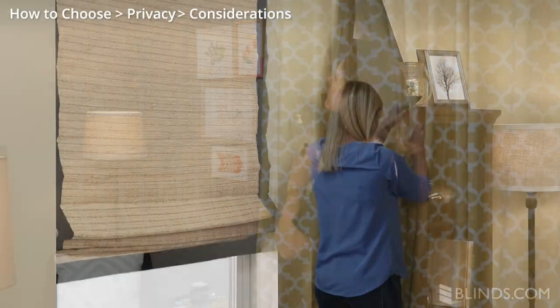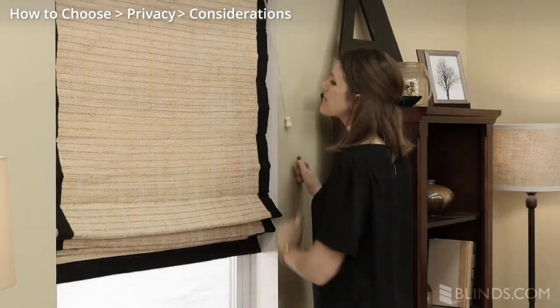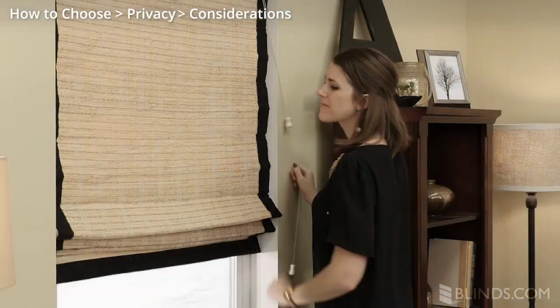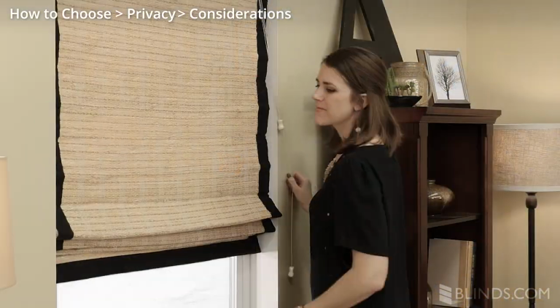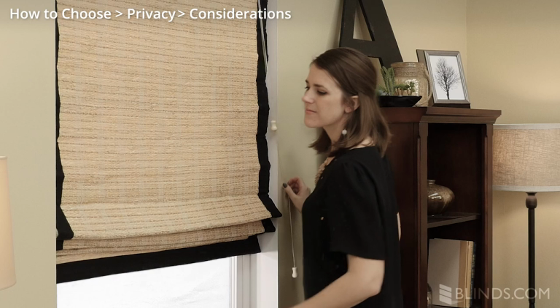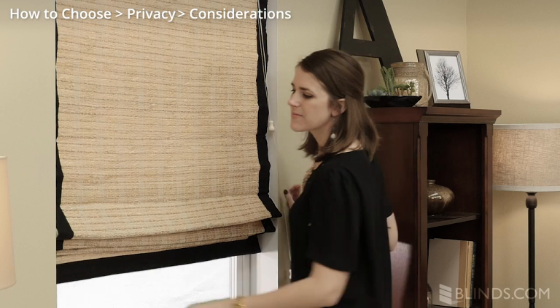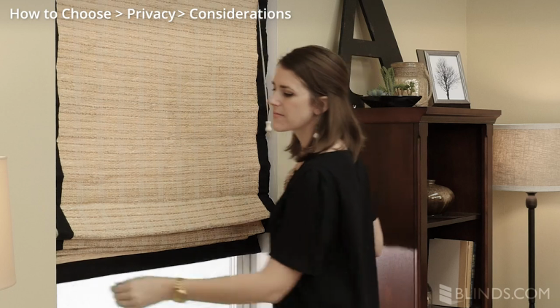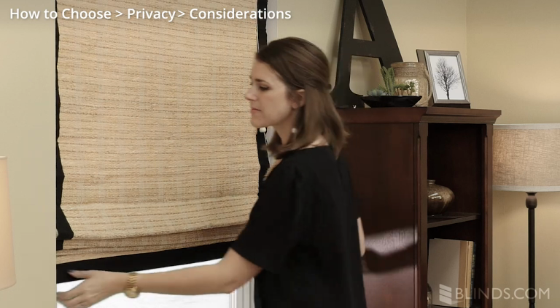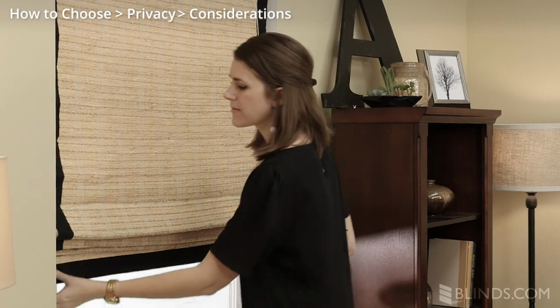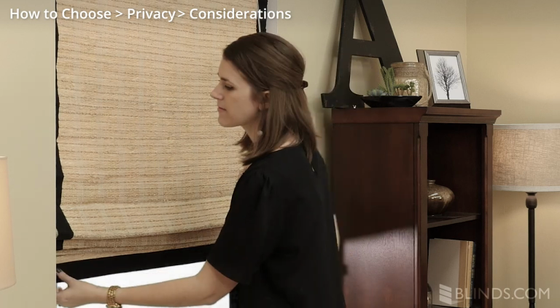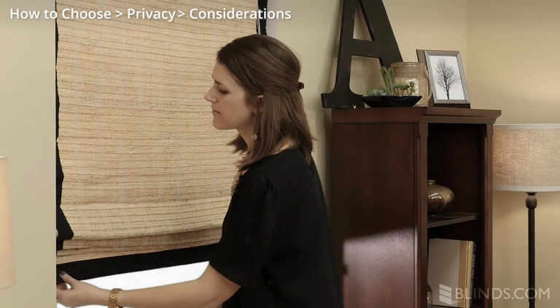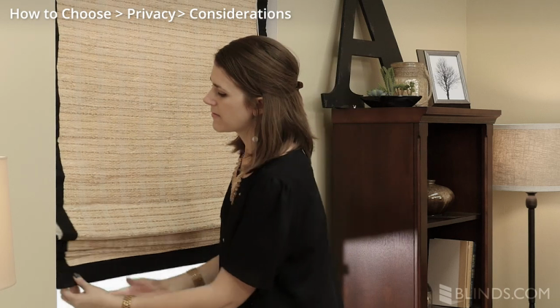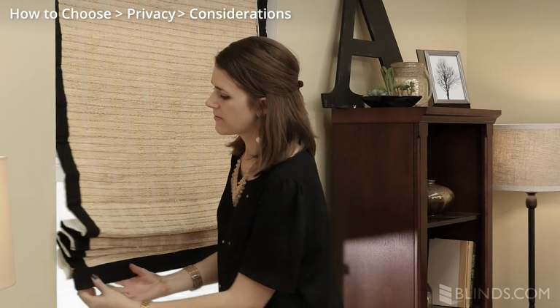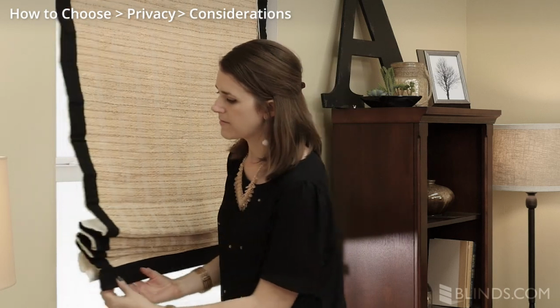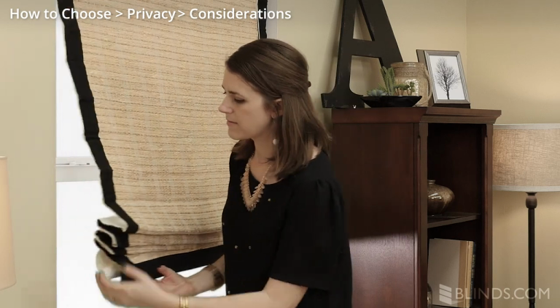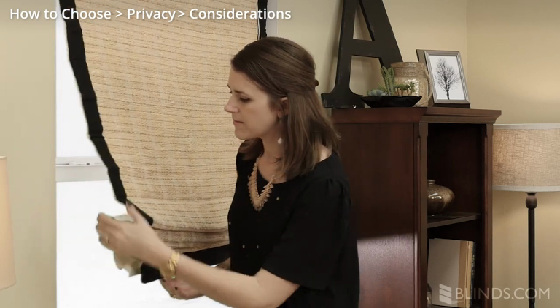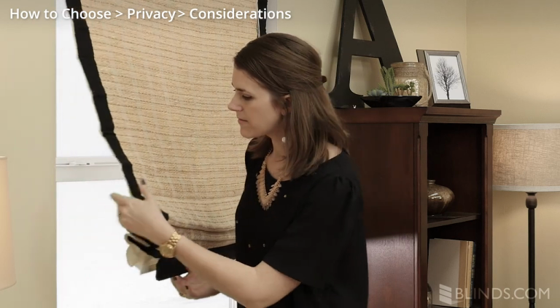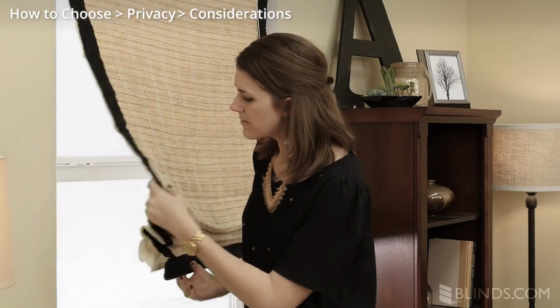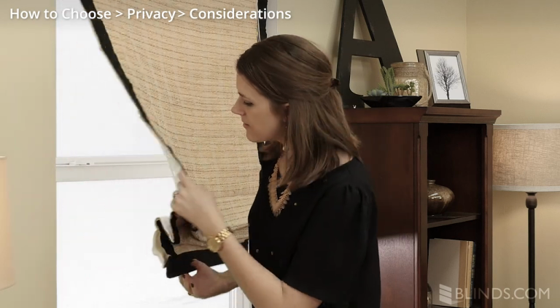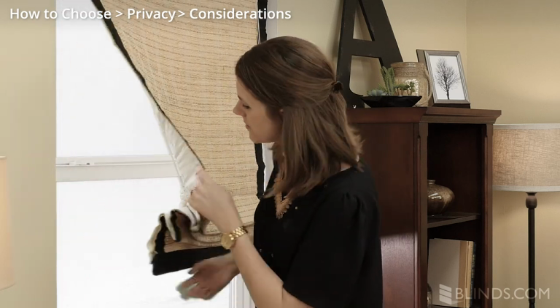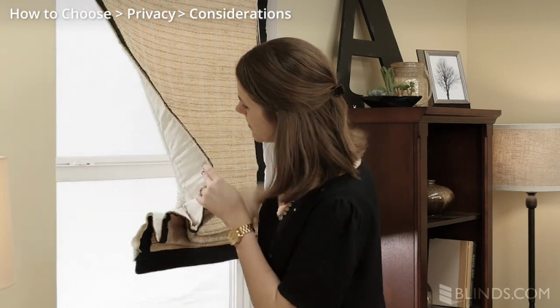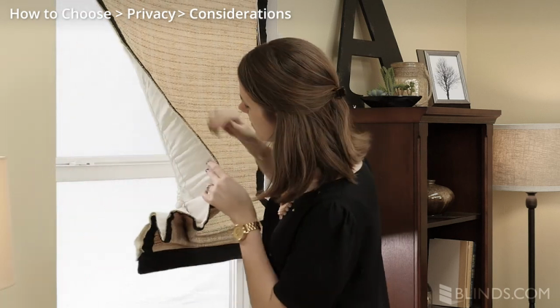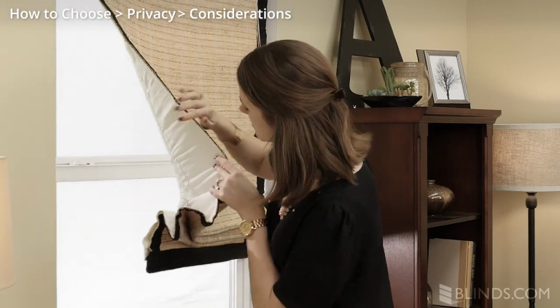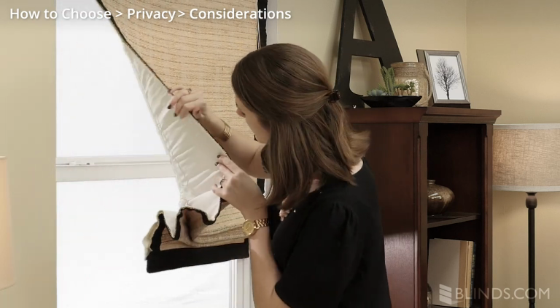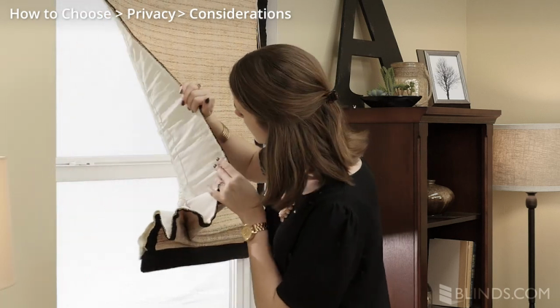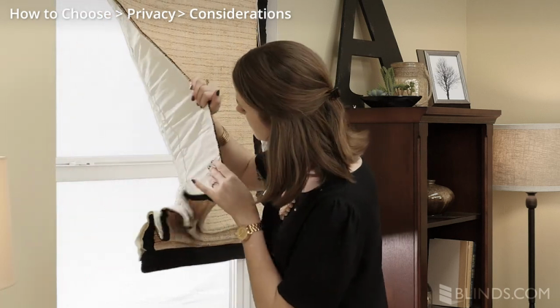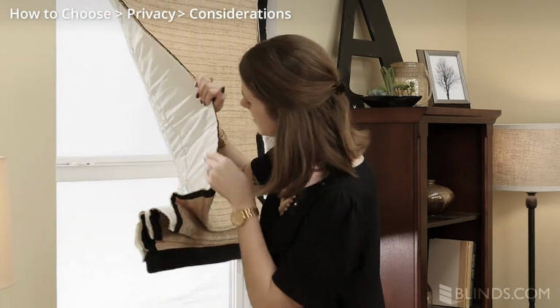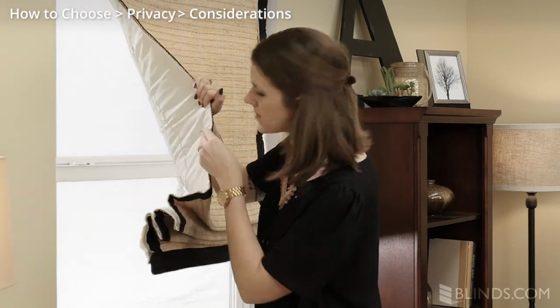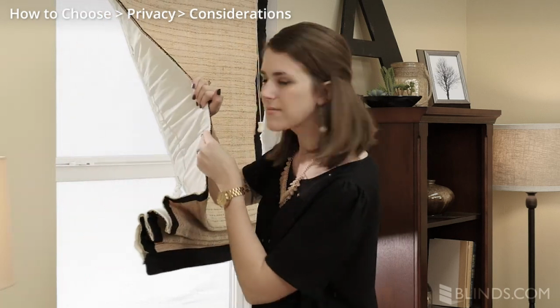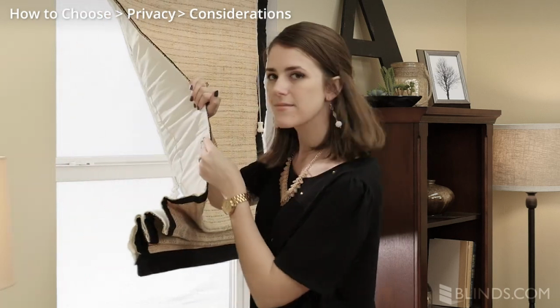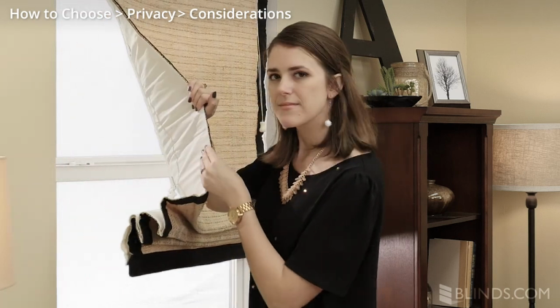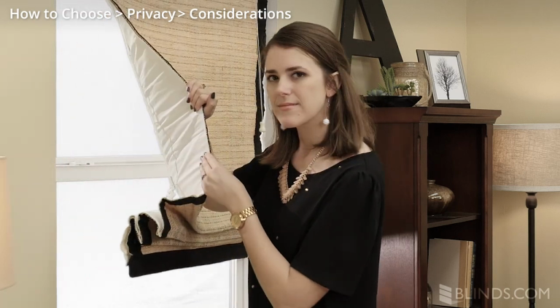Most woven wood shade materials do not offer privacy, but if you love the look, just add a liner.